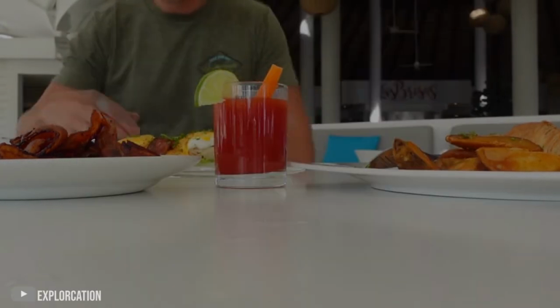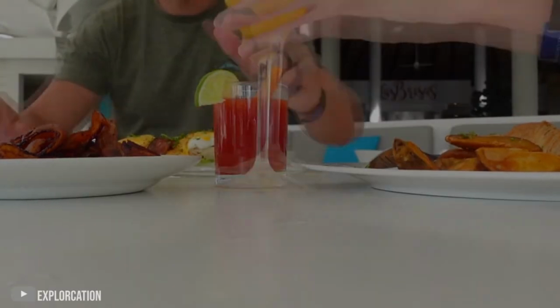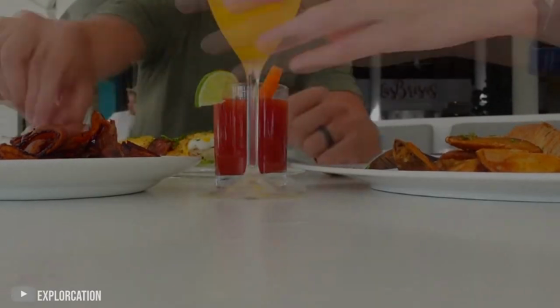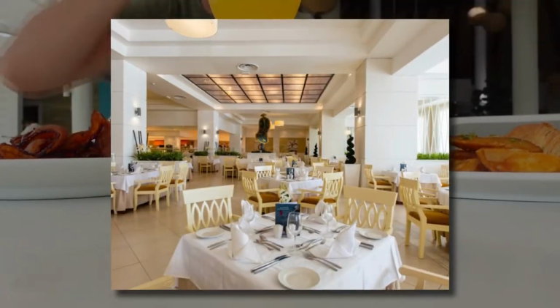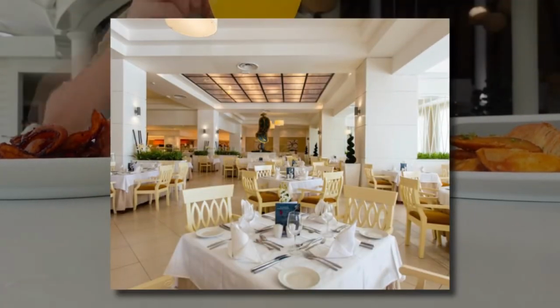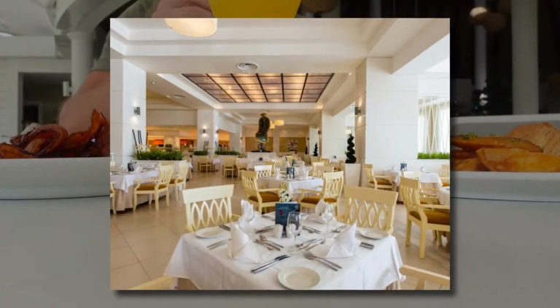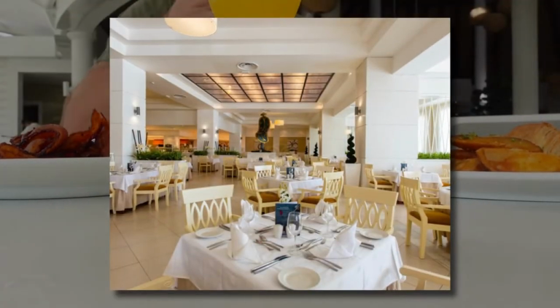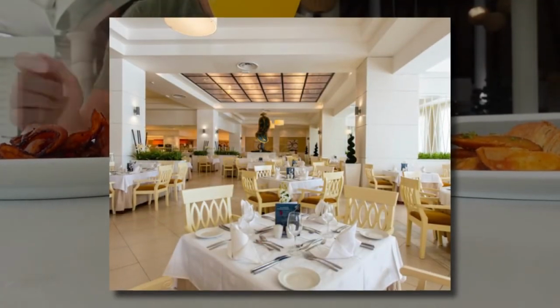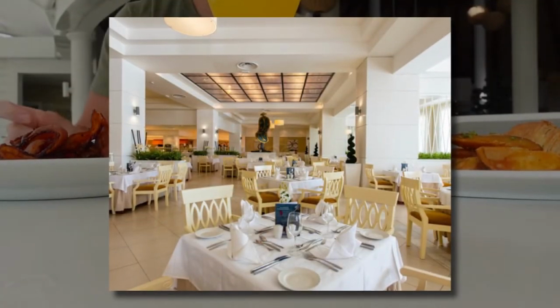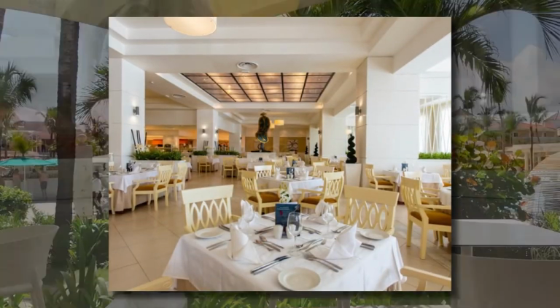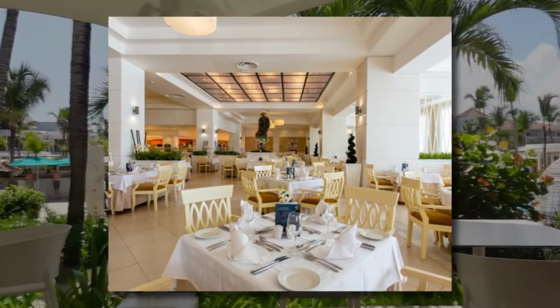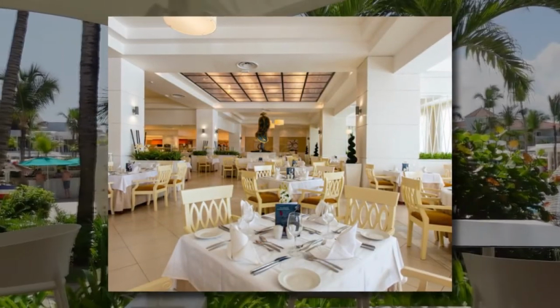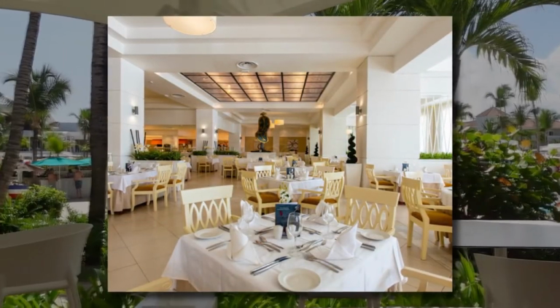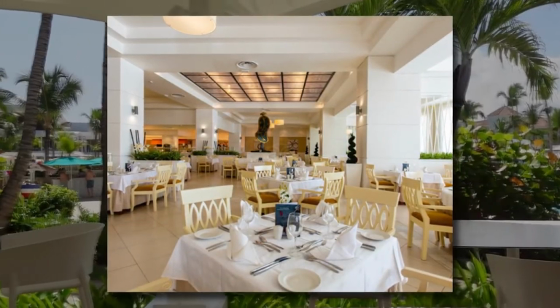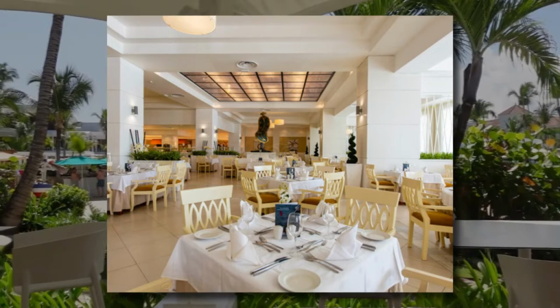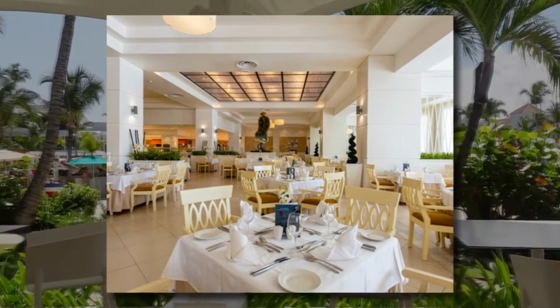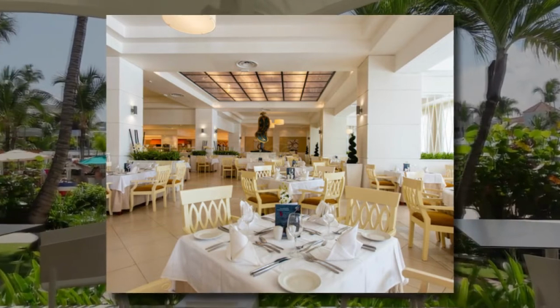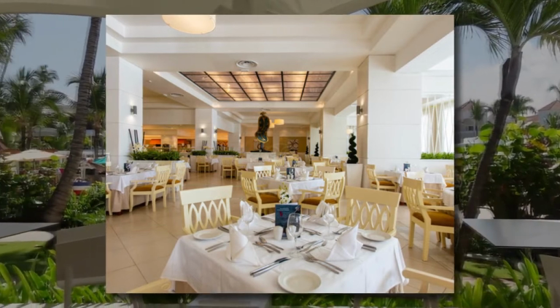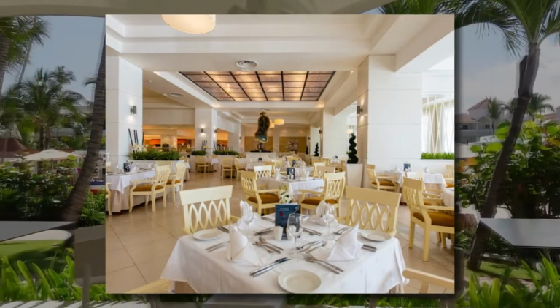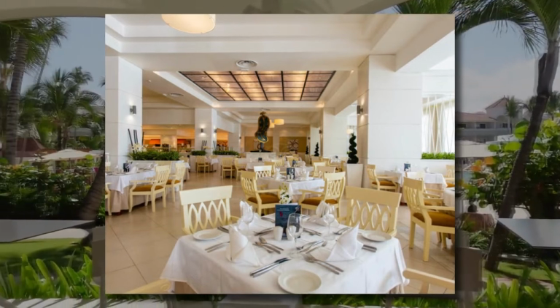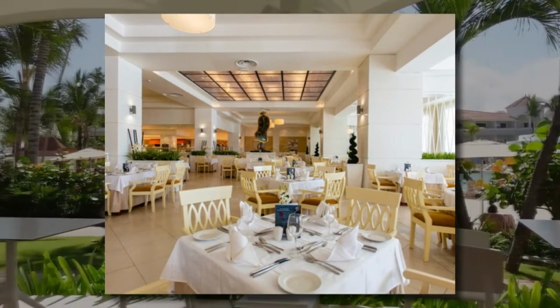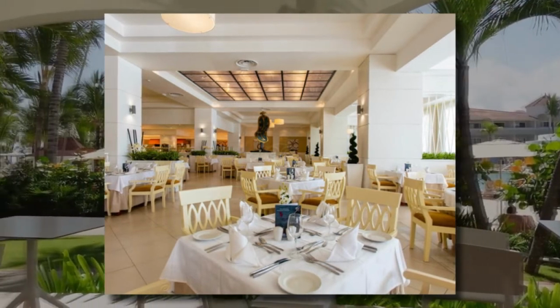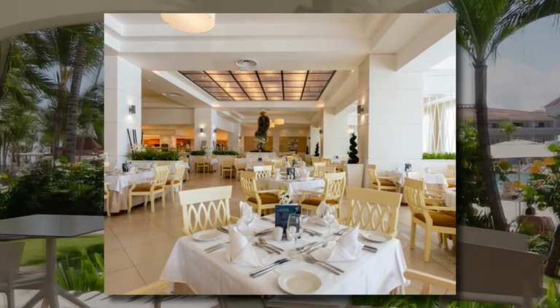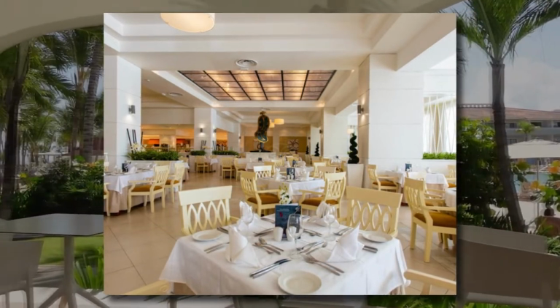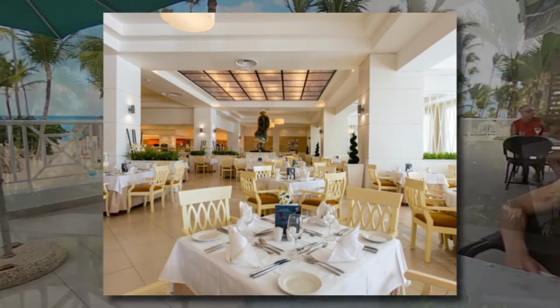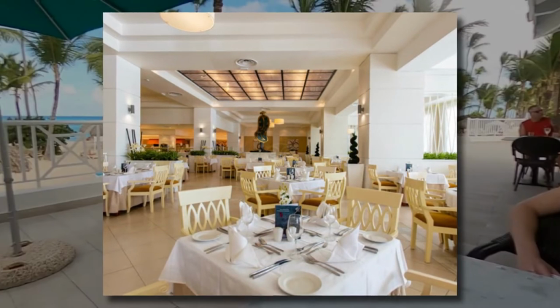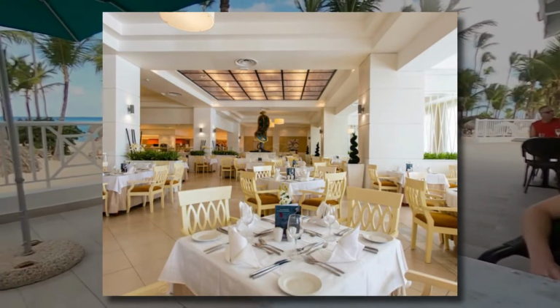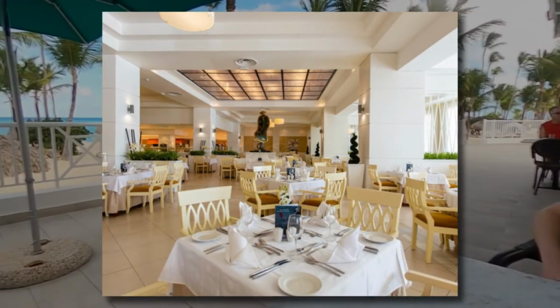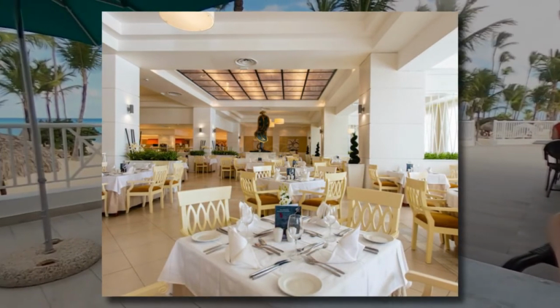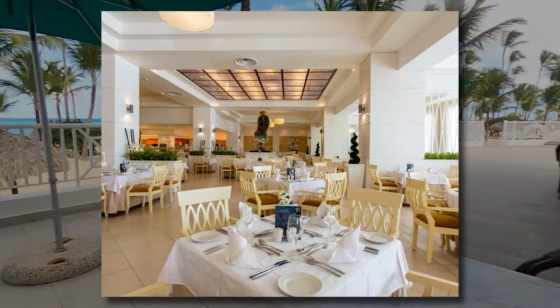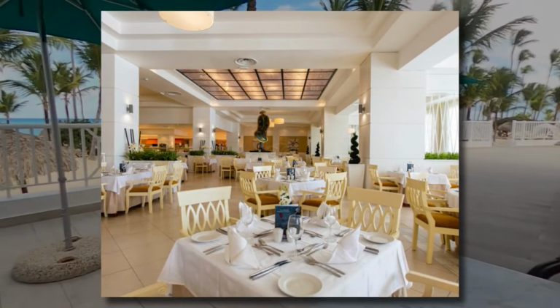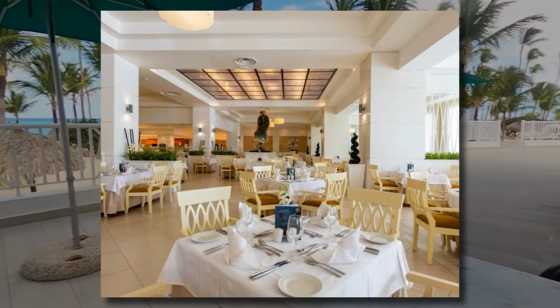Jasmine Restaurant is a buffet restaurant that specializes in international cuisine and serves breakfast, lunch, and dinner.